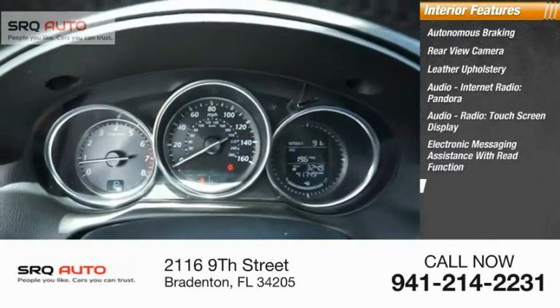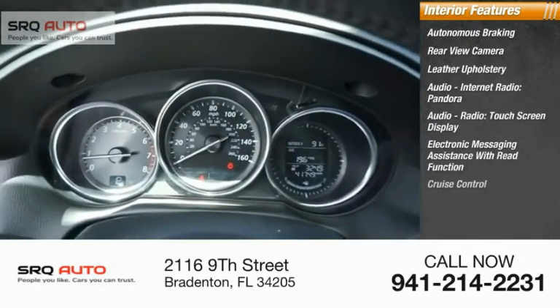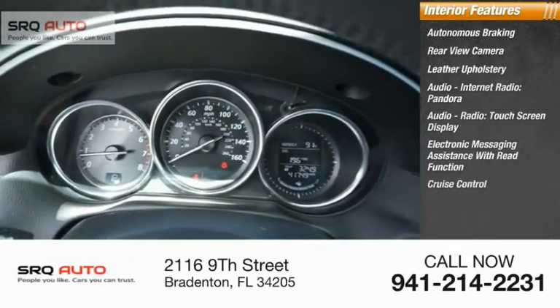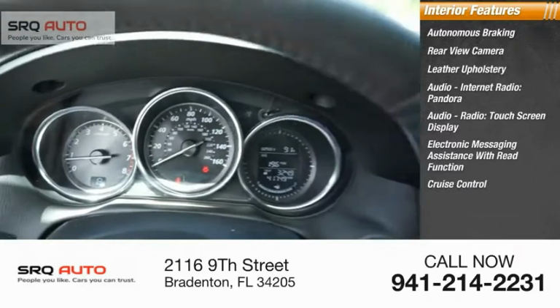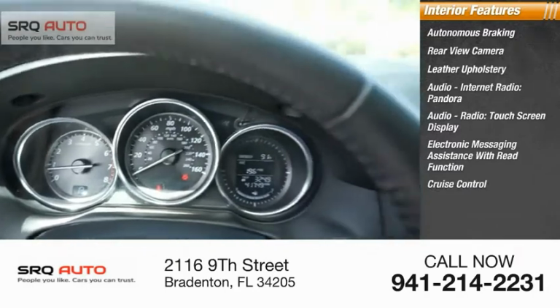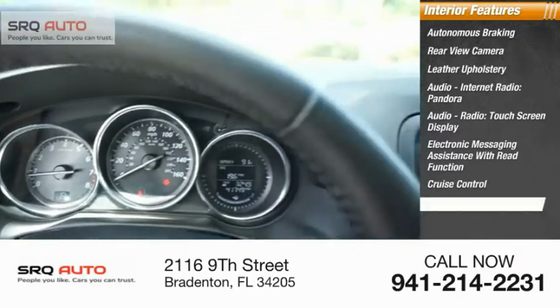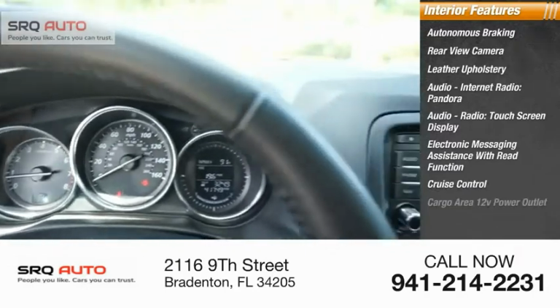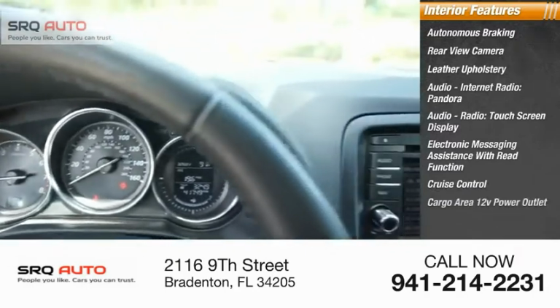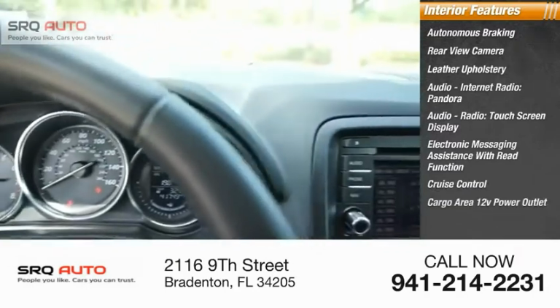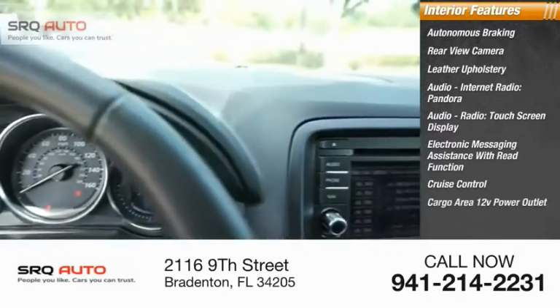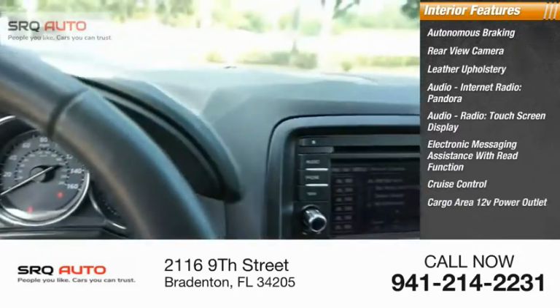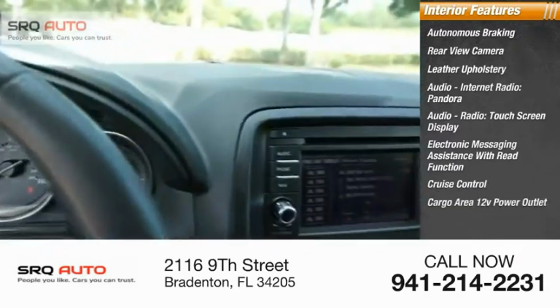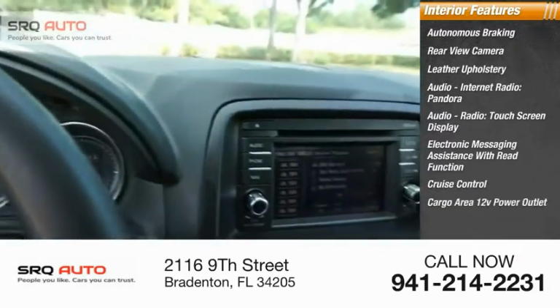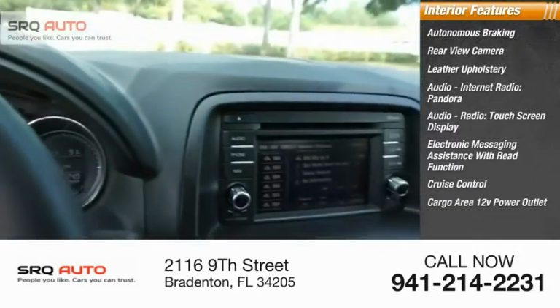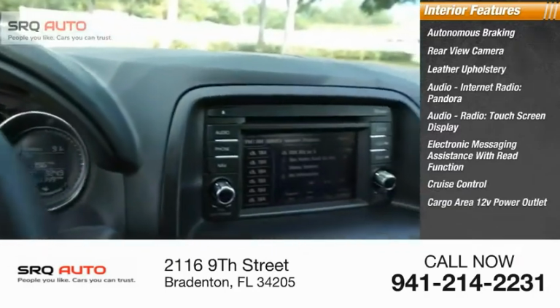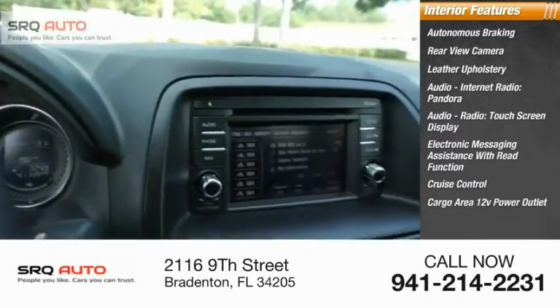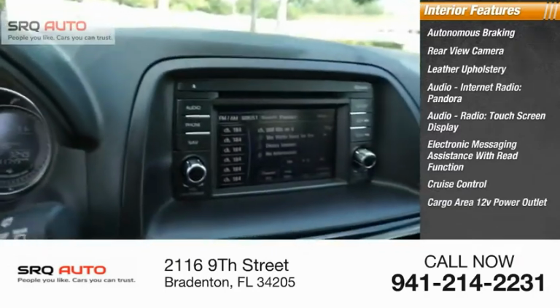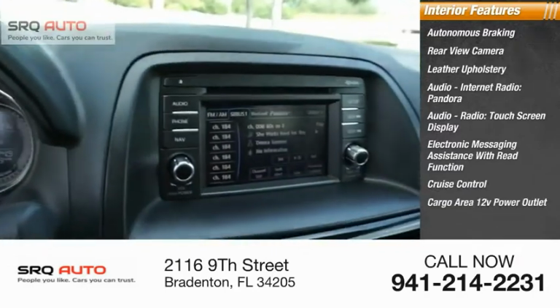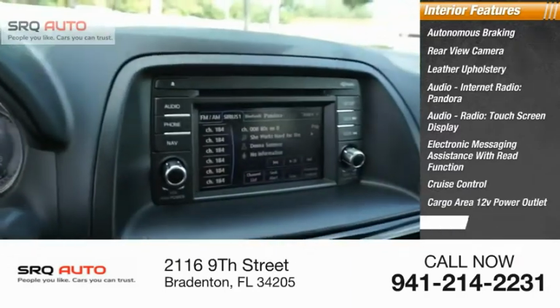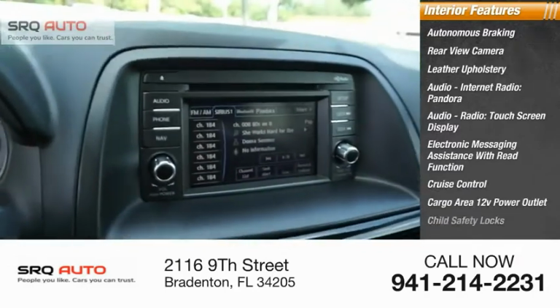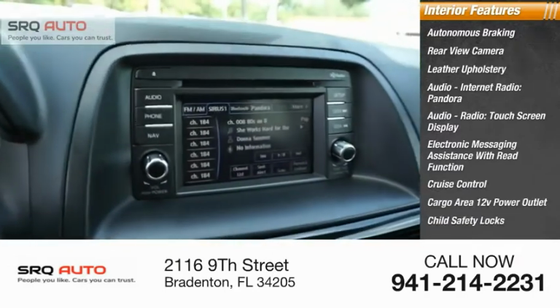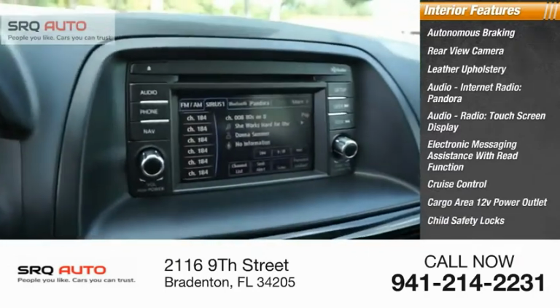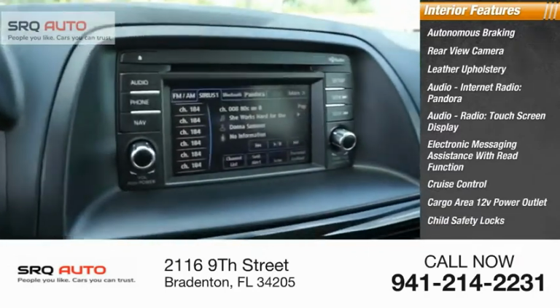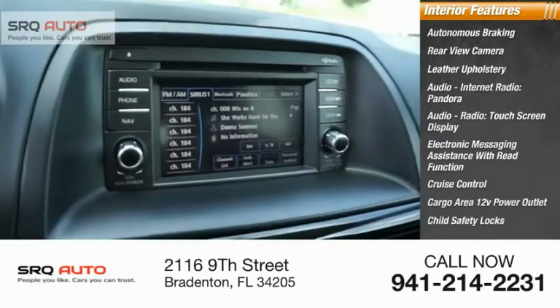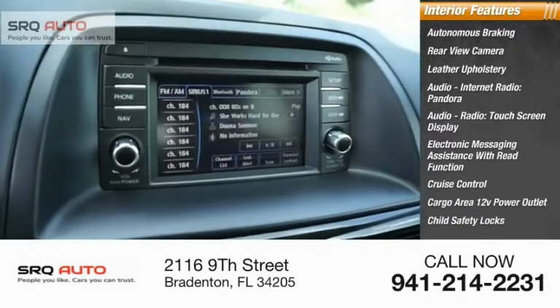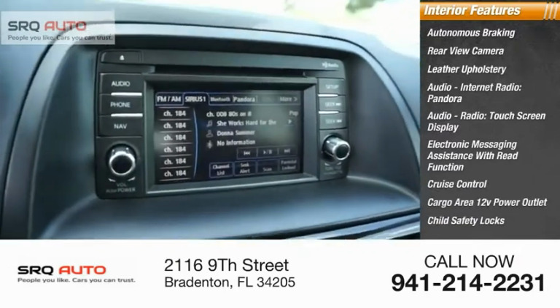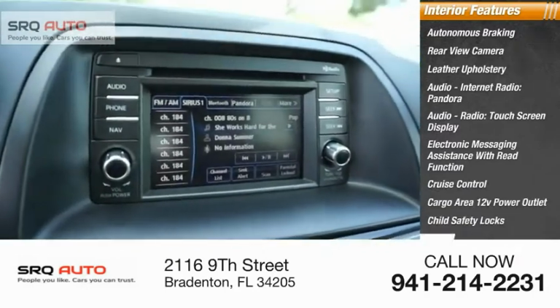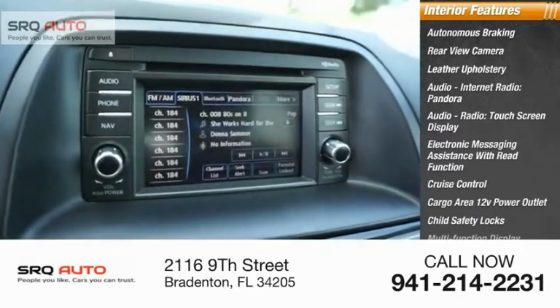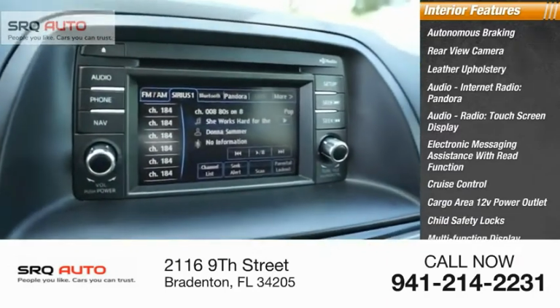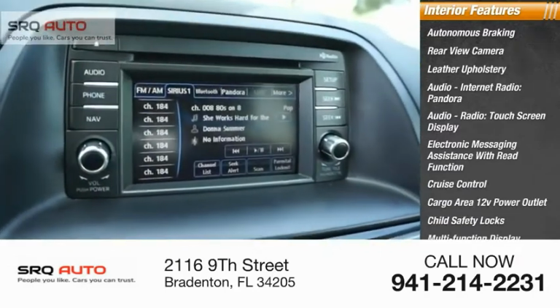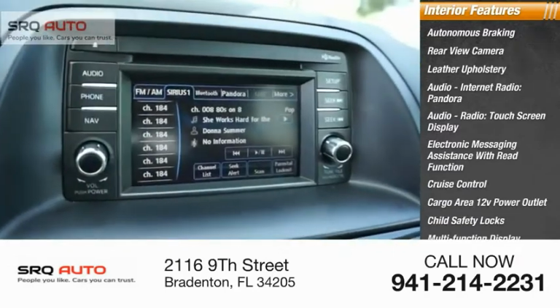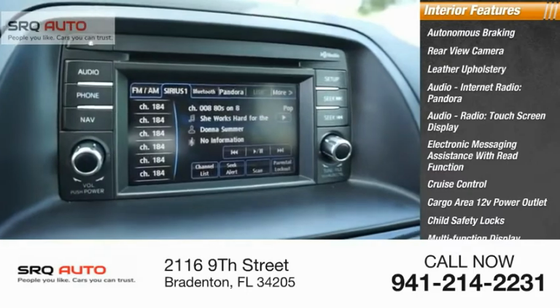Cruise control, cargo area 12-volt power outlet, child safety locks, and a multi-function display.